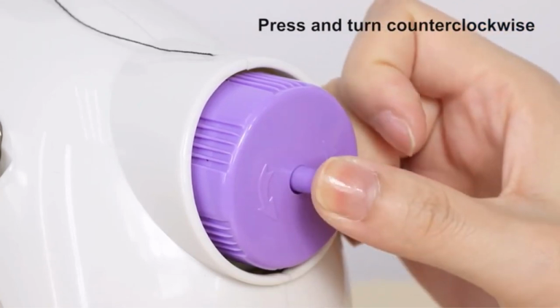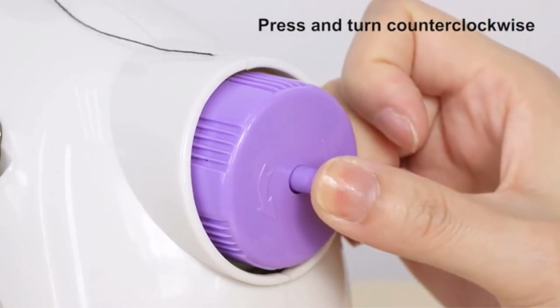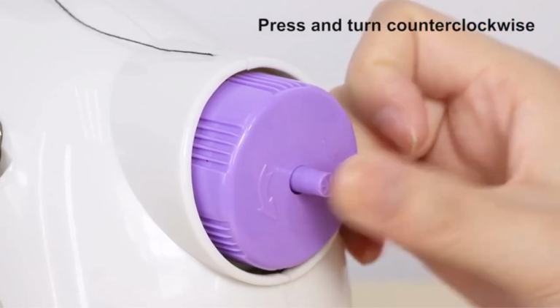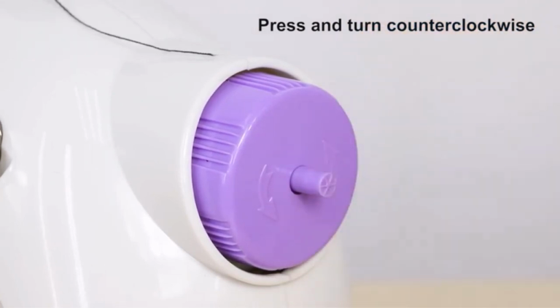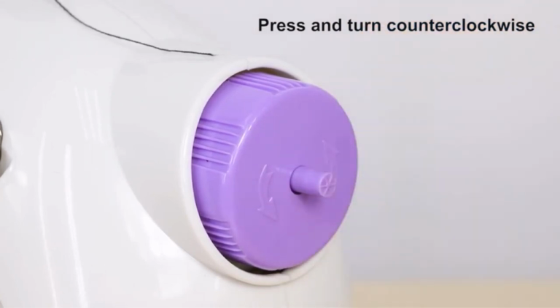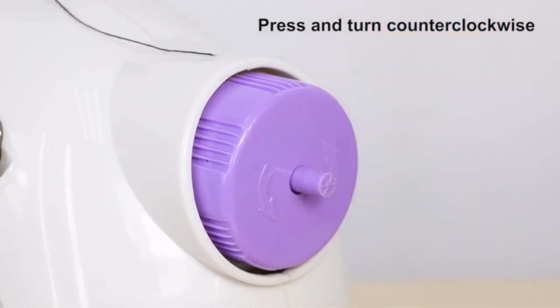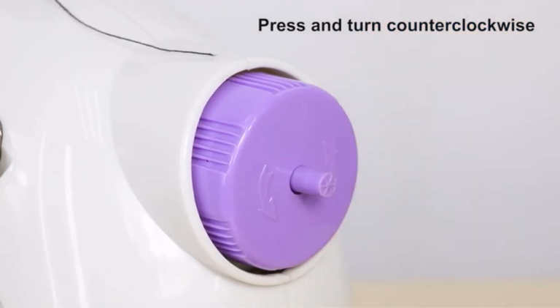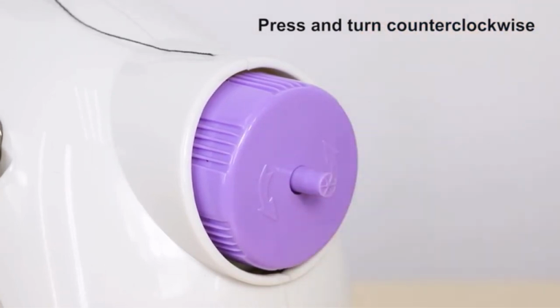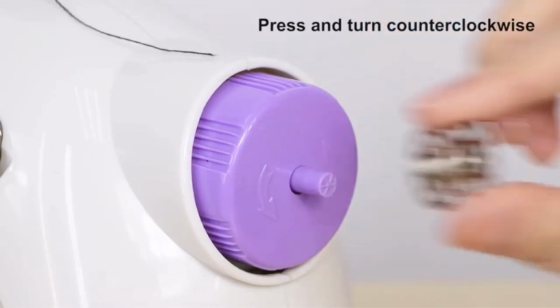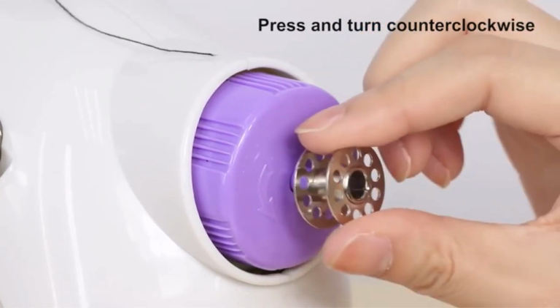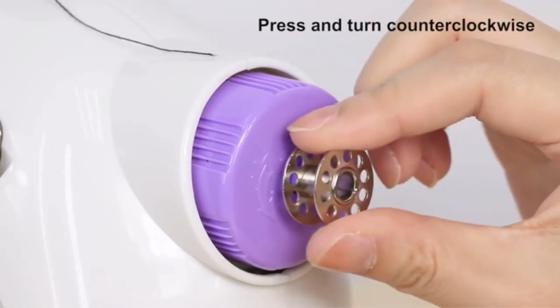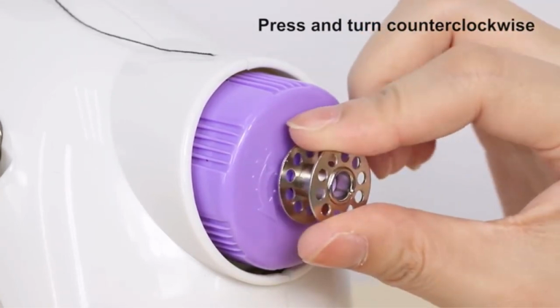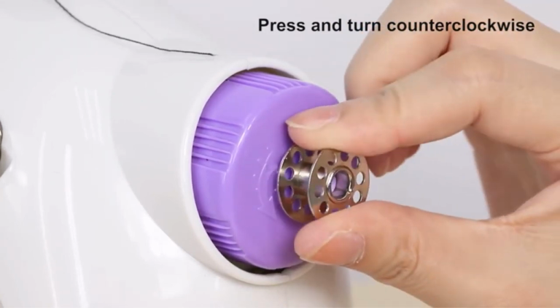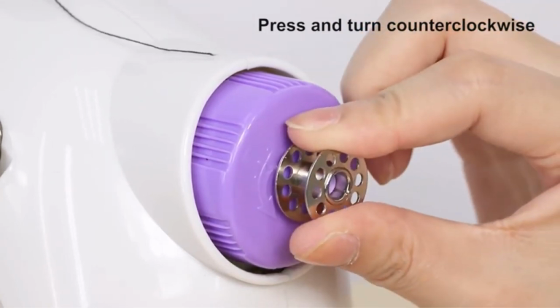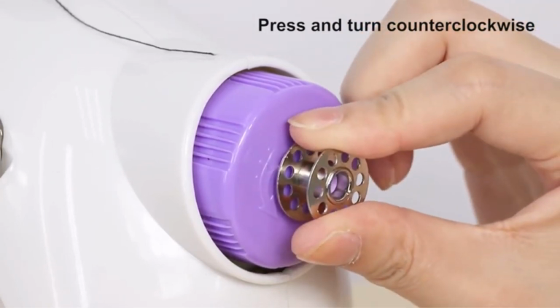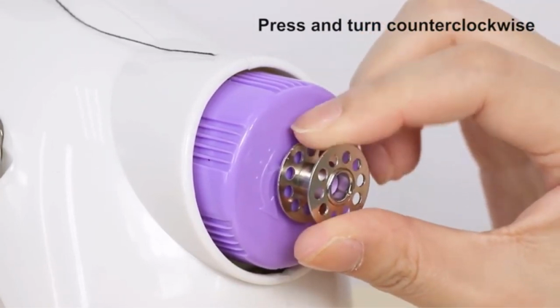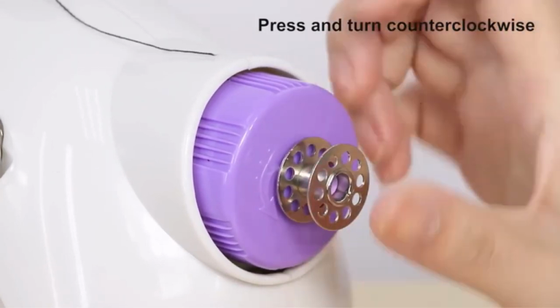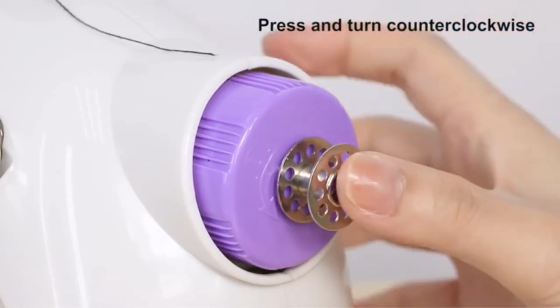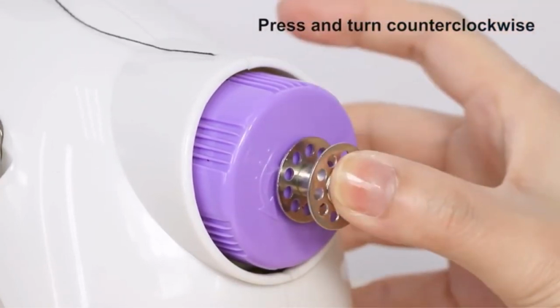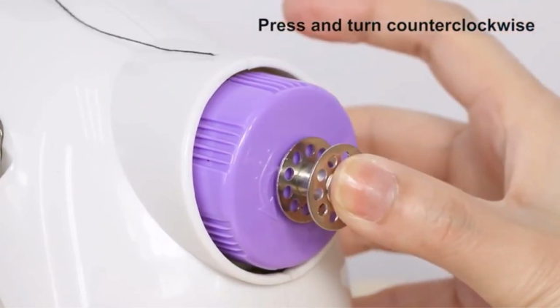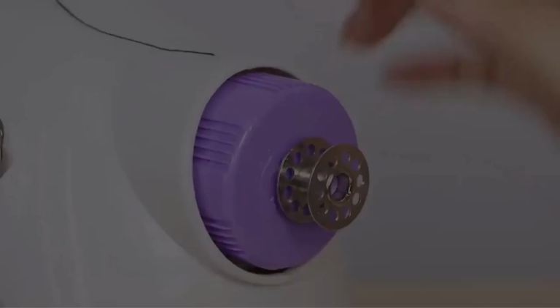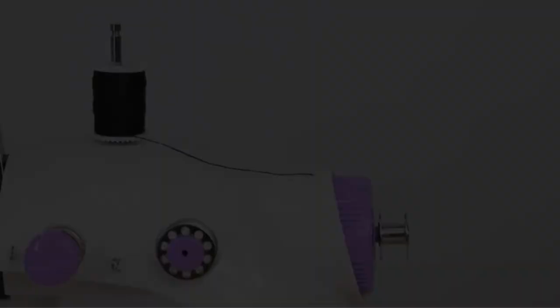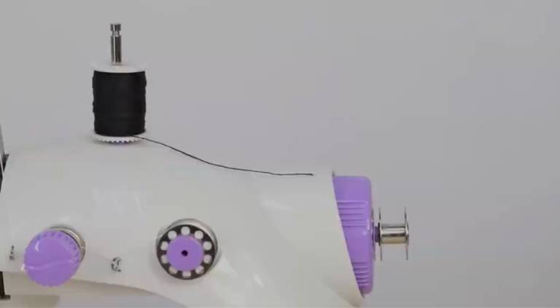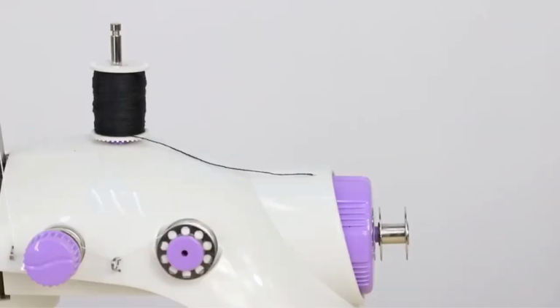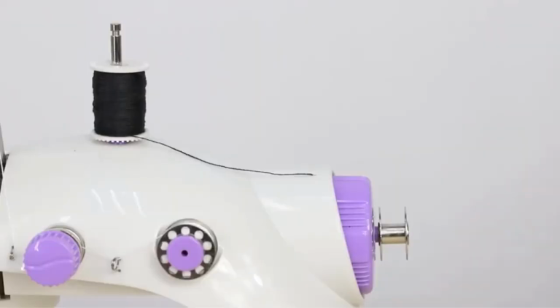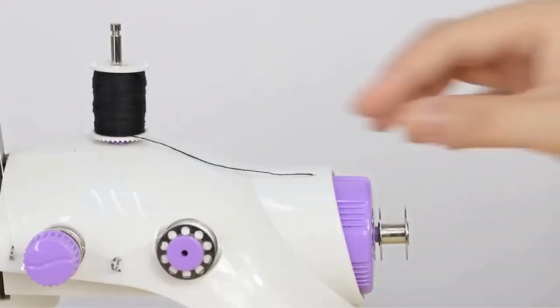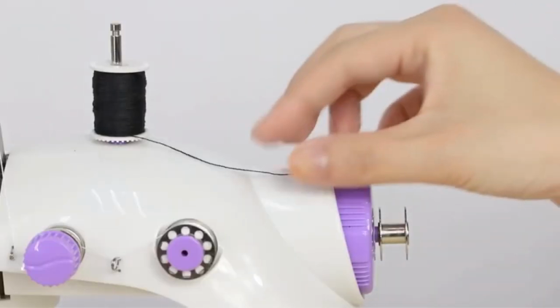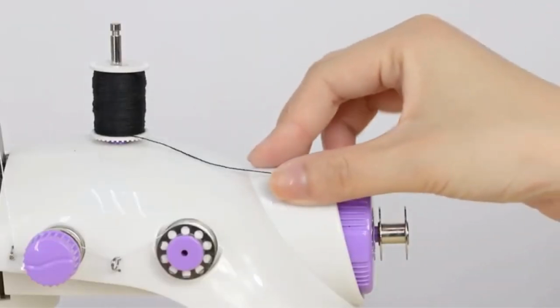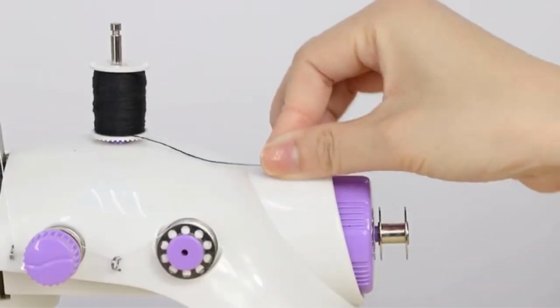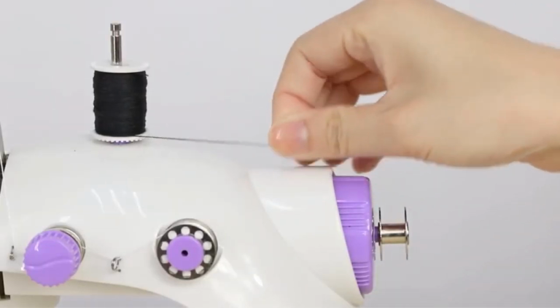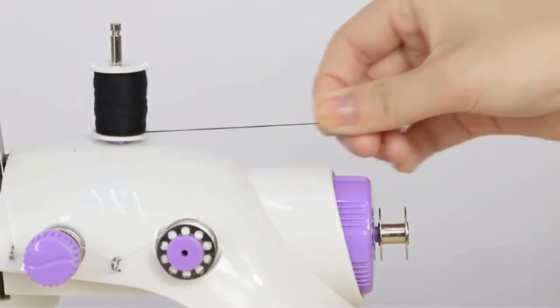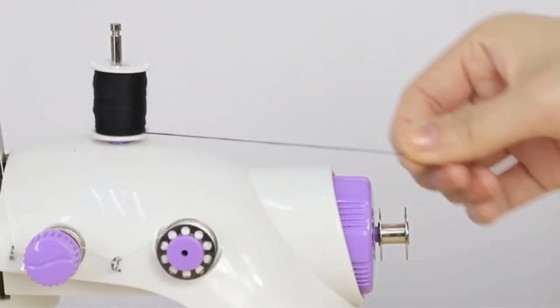Just note that this machine has no back stitch. To reinforce your stitches, we recommend sewing over the ends again.